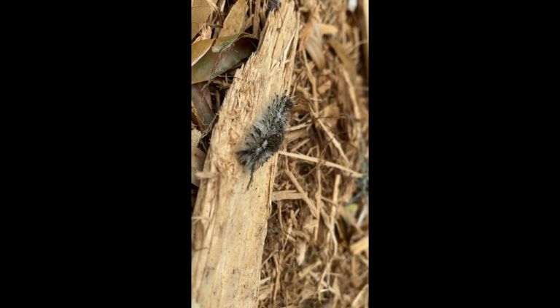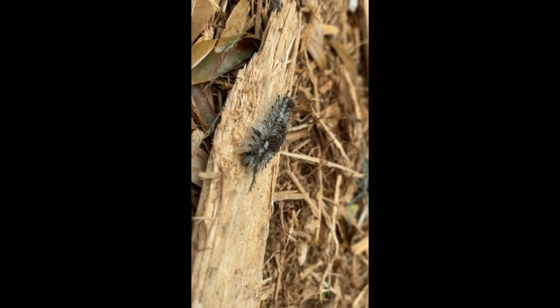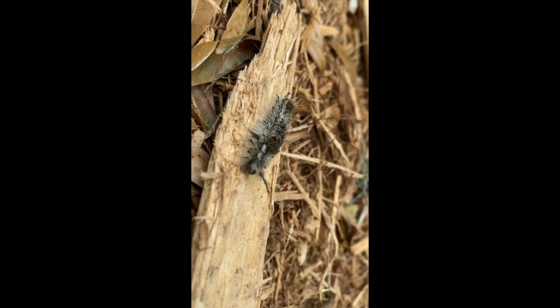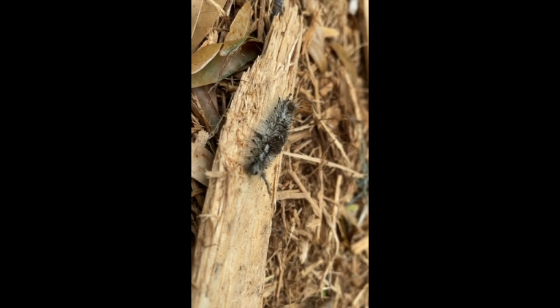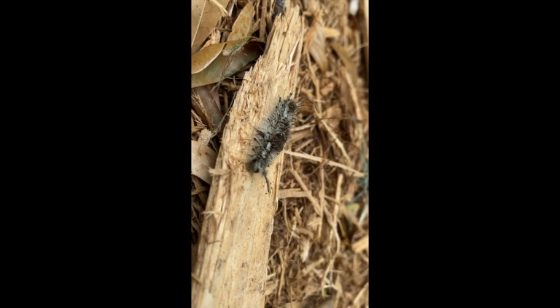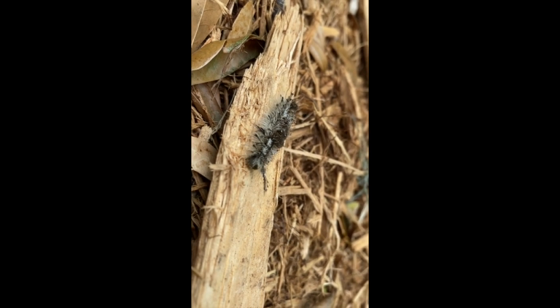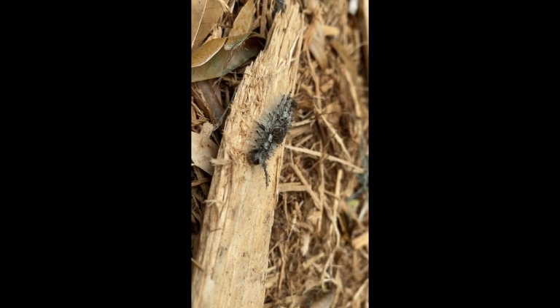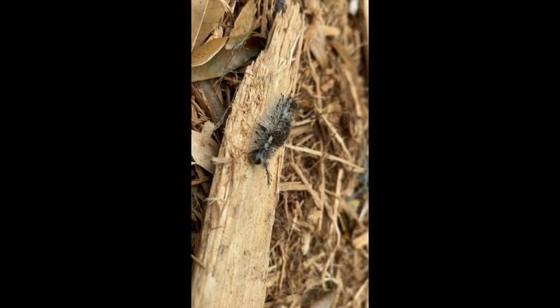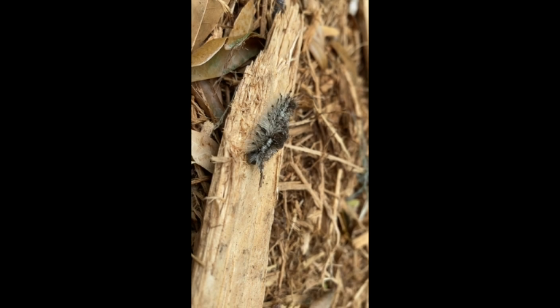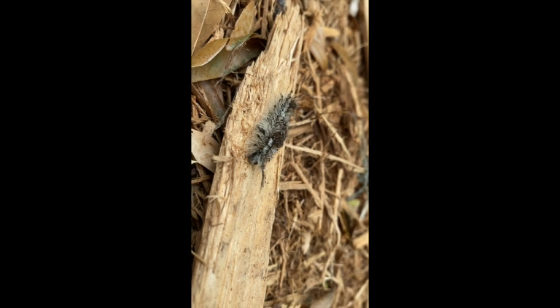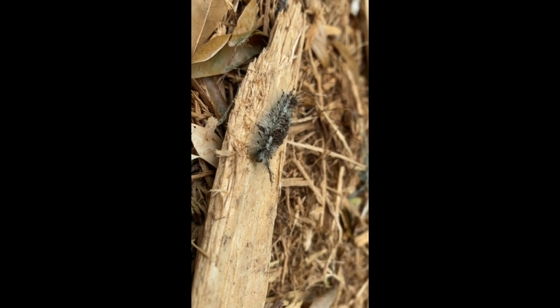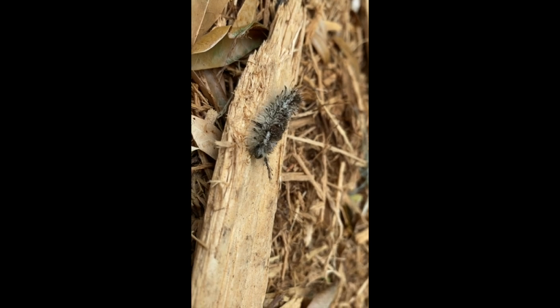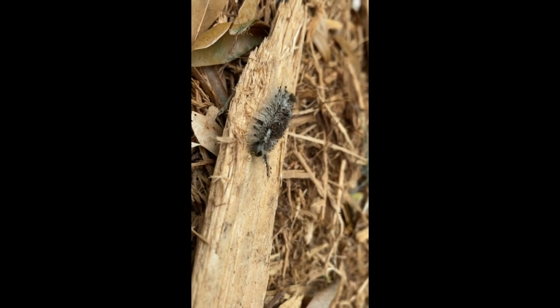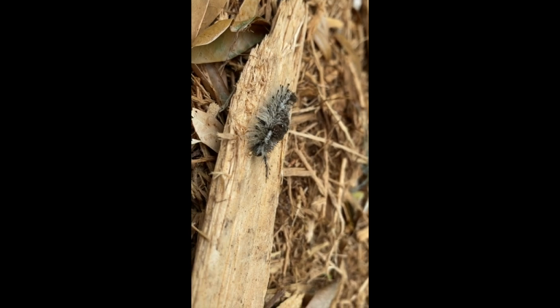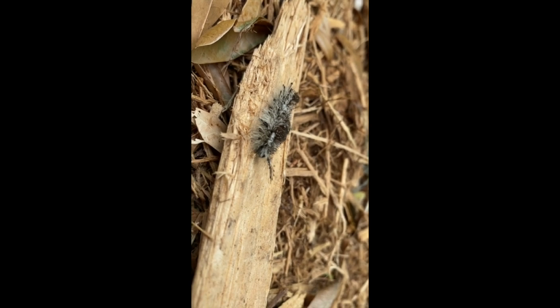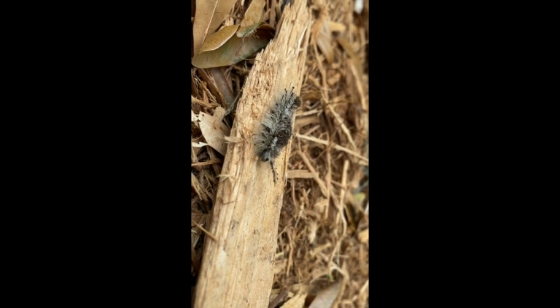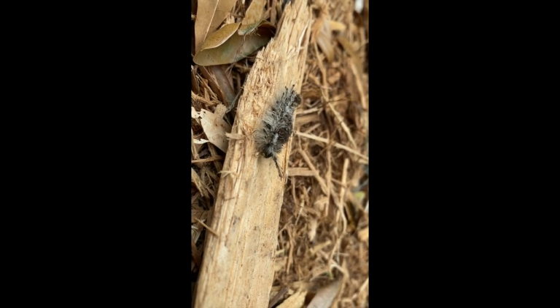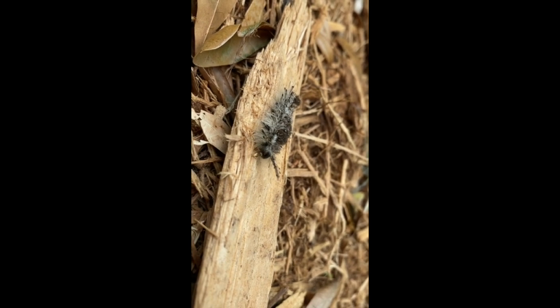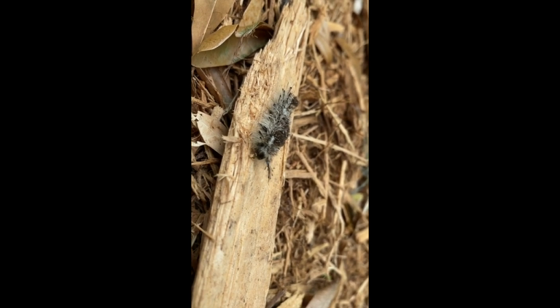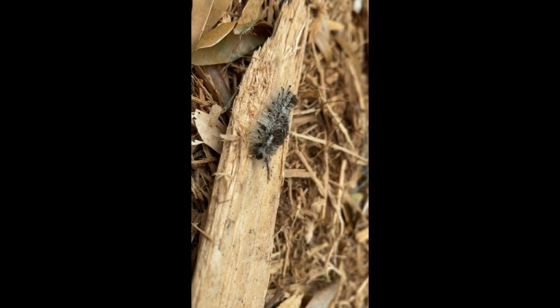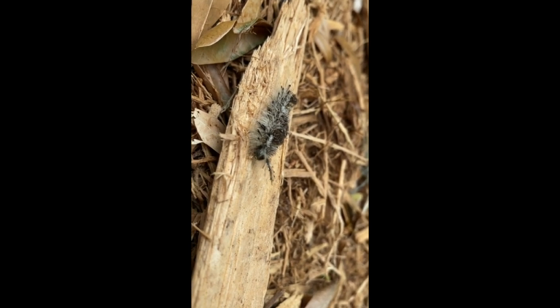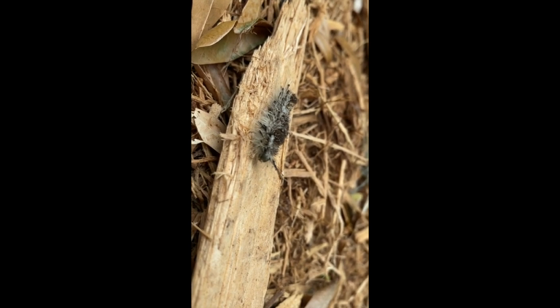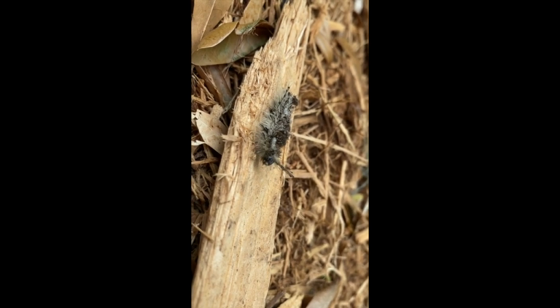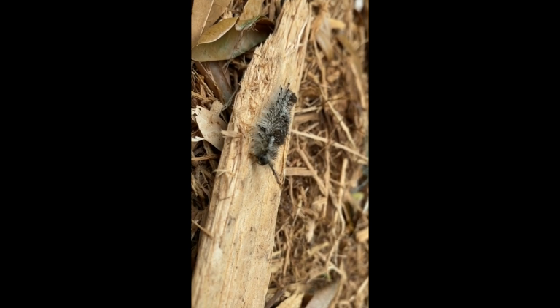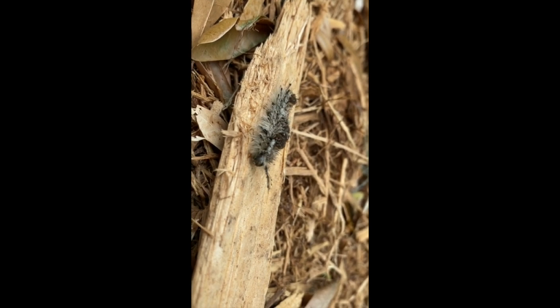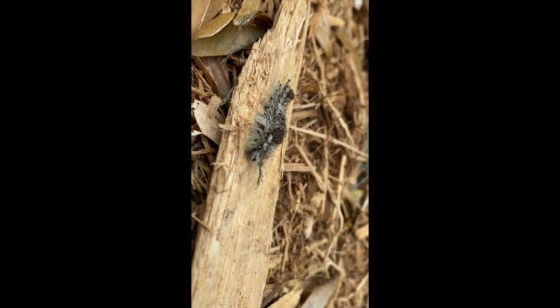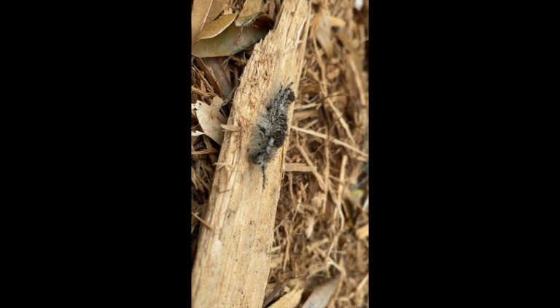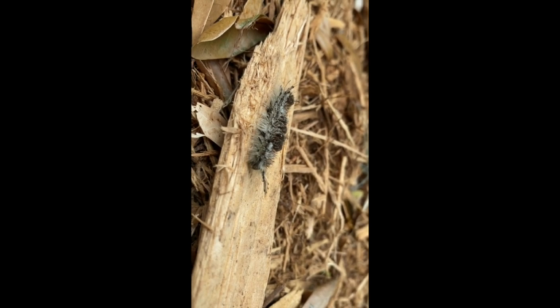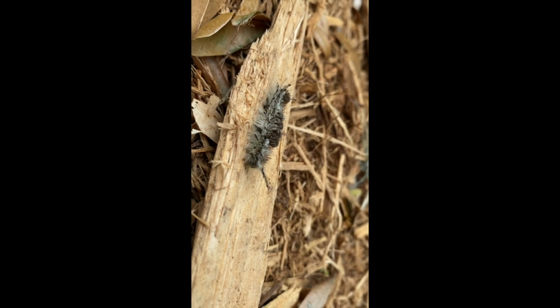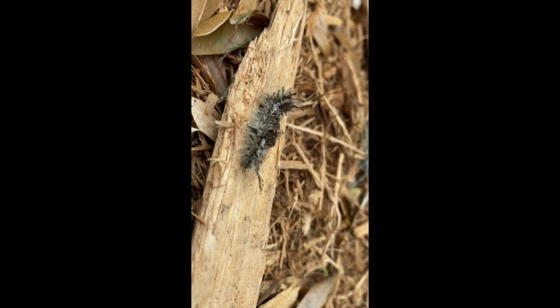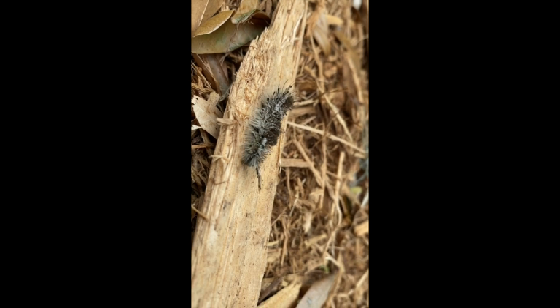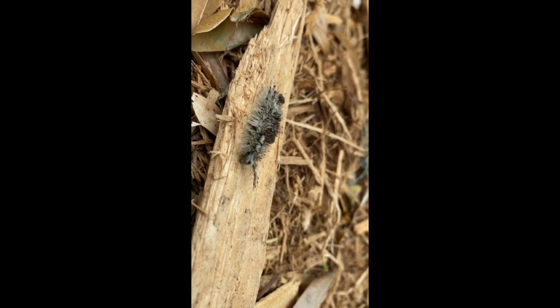These particular caterpillars are seen a lot in the spring, especially feeding on oak leaves. They really enjoy oak leaves.